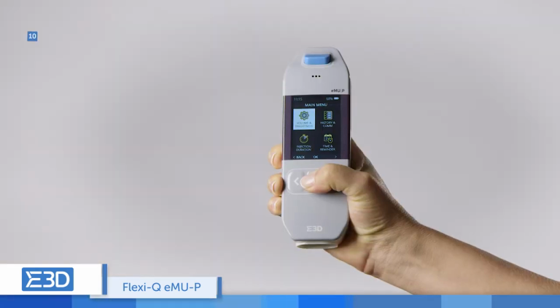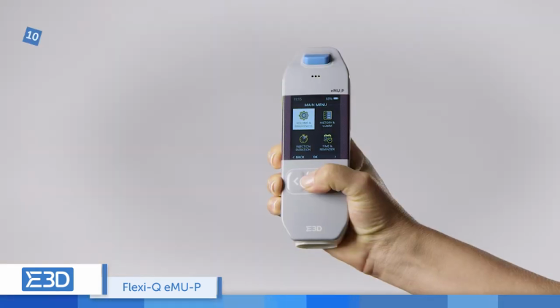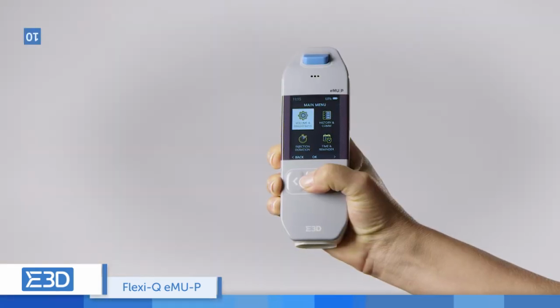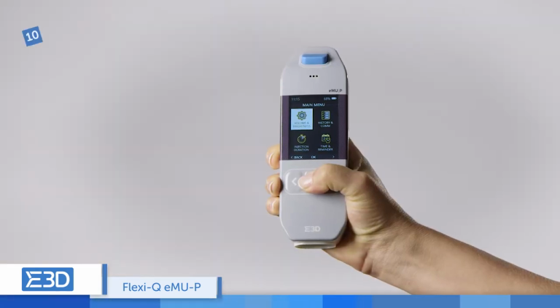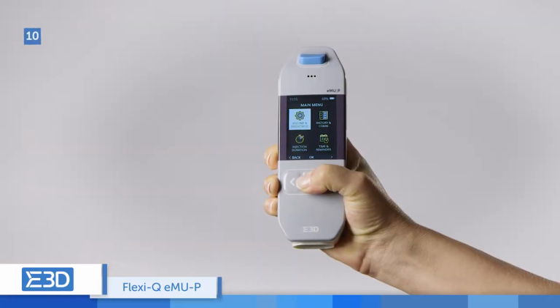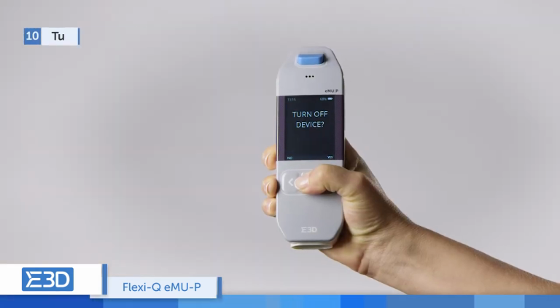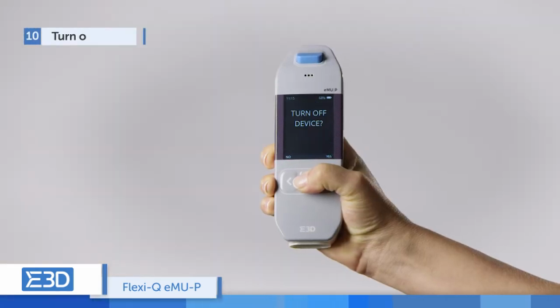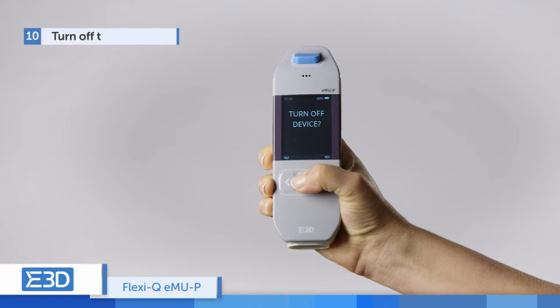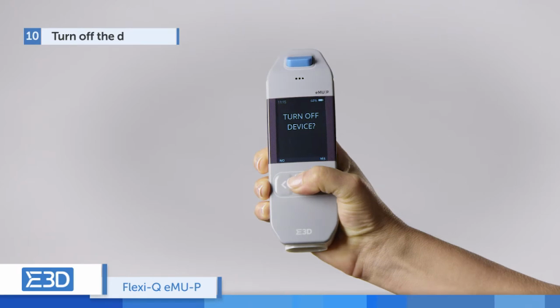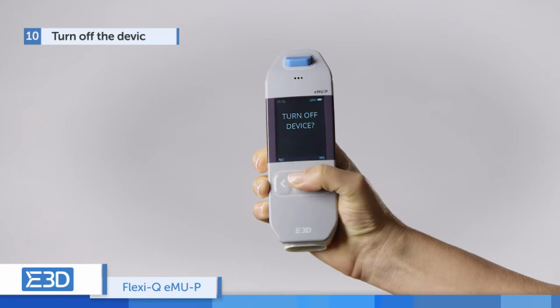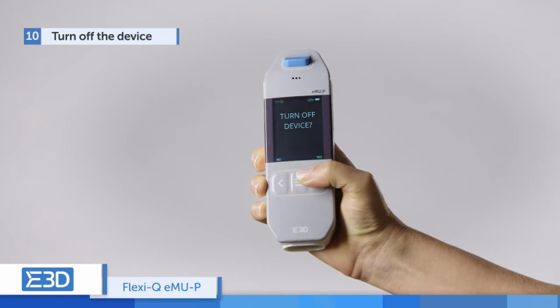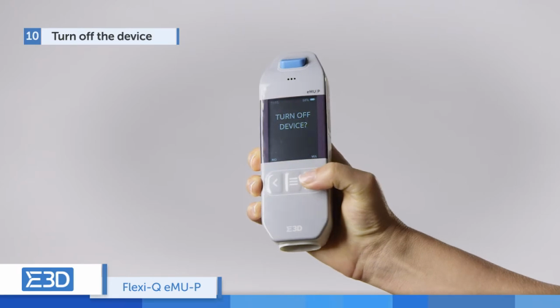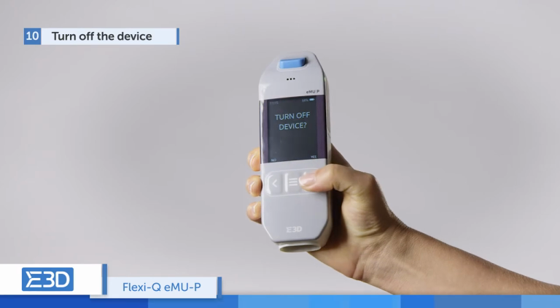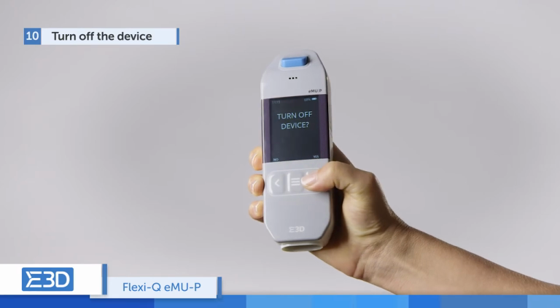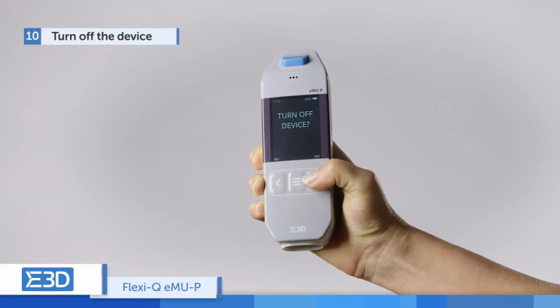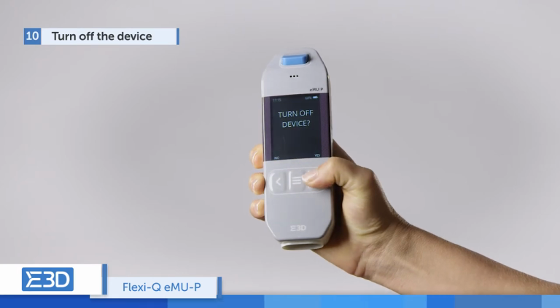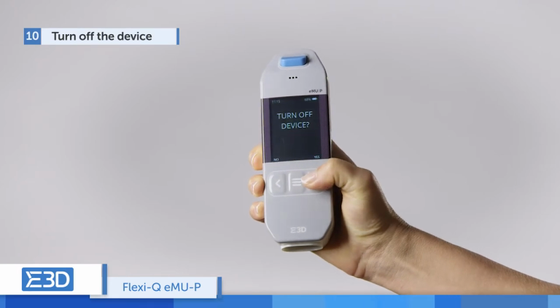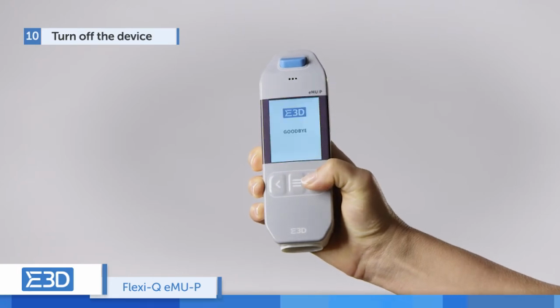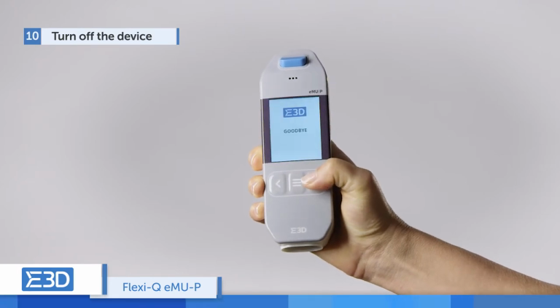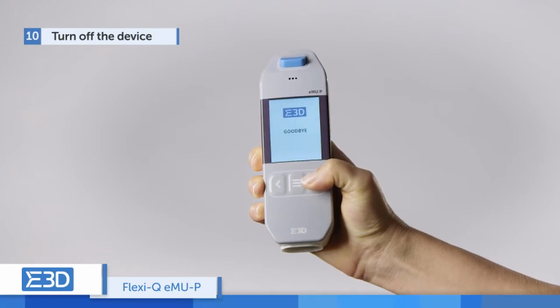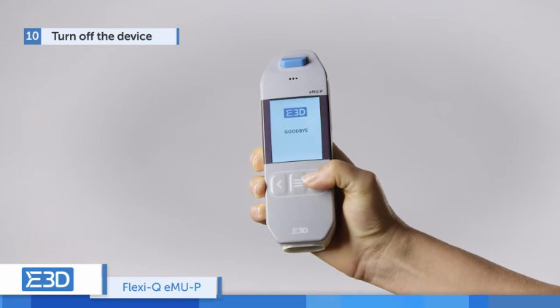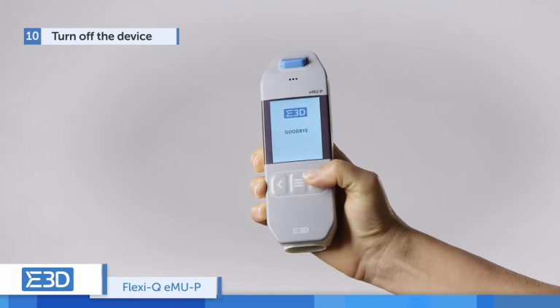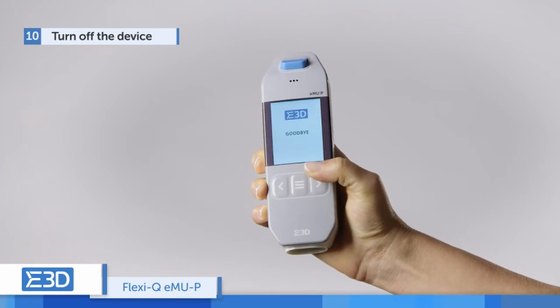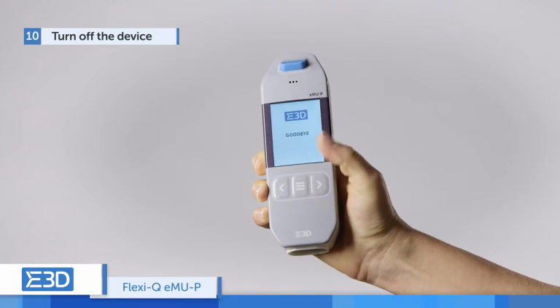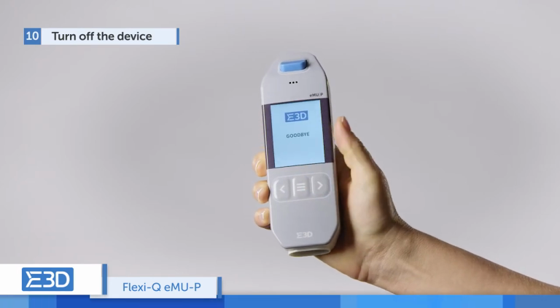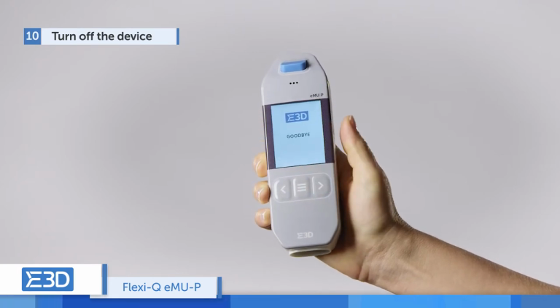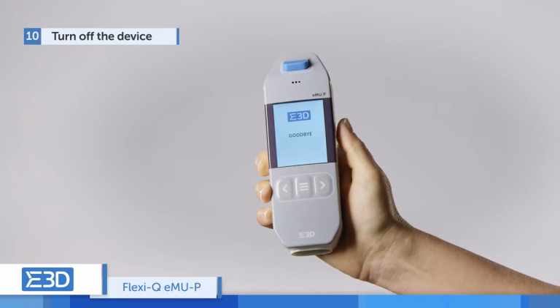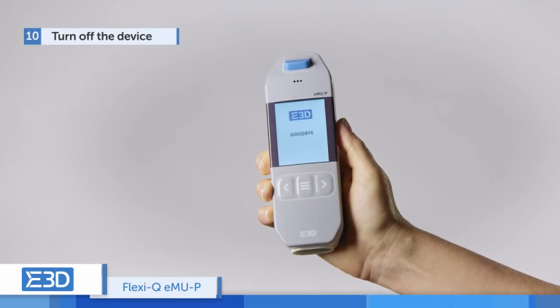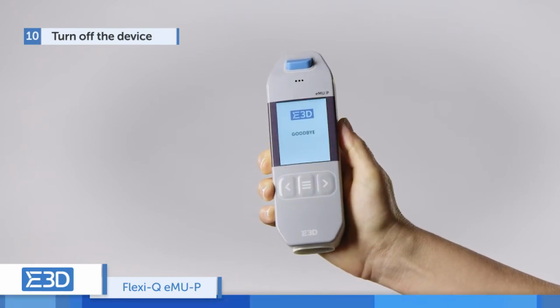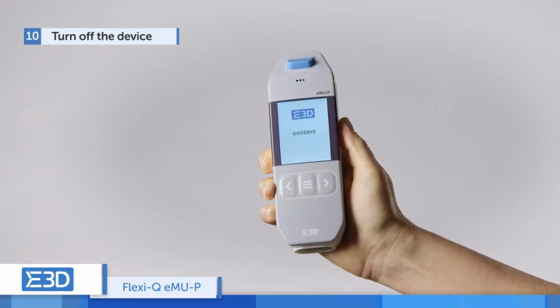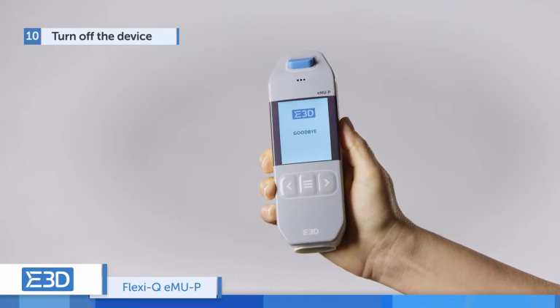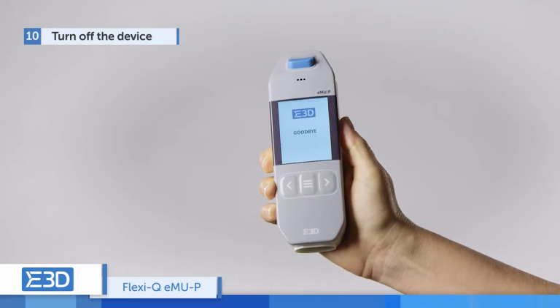Dispose of the cassette in a sharps container. Press the middle button to turn off the device. The device is ready for its next injection.